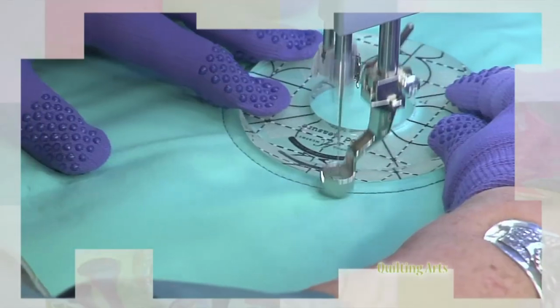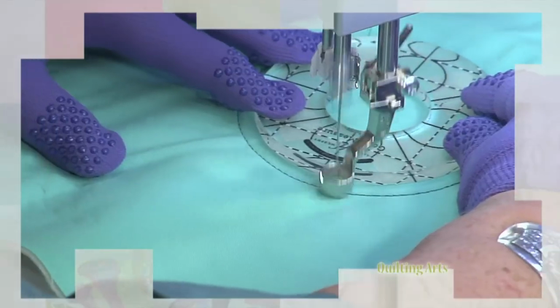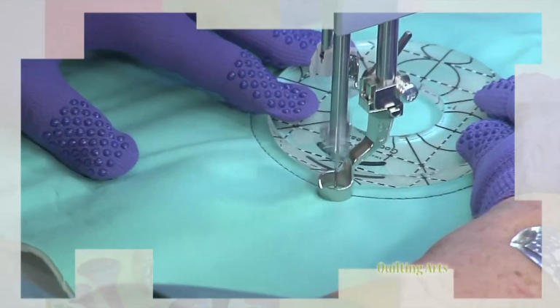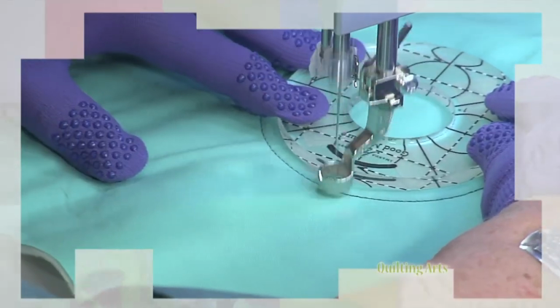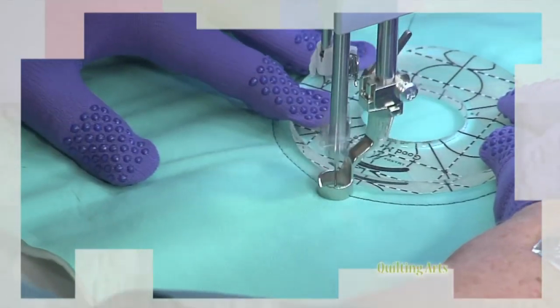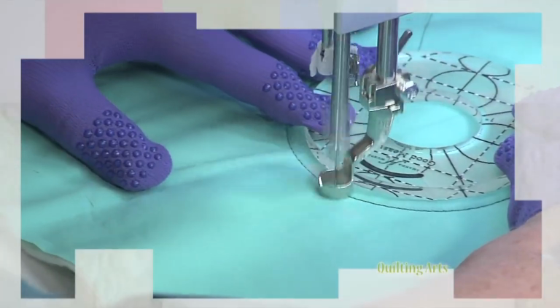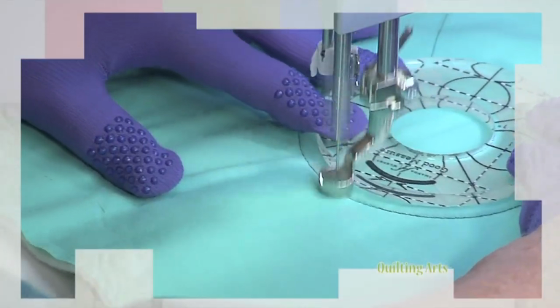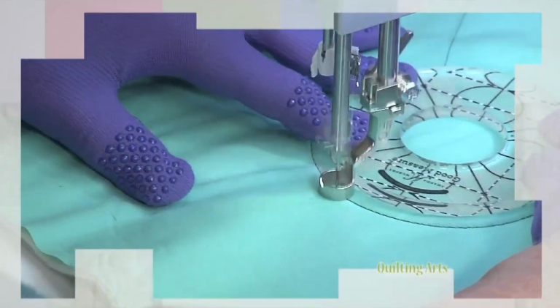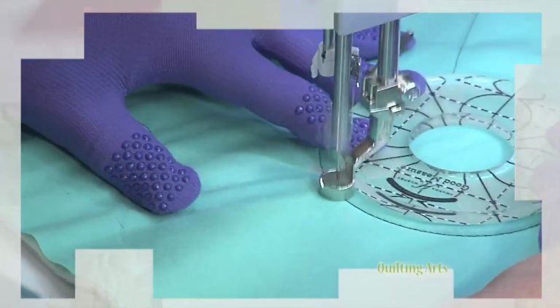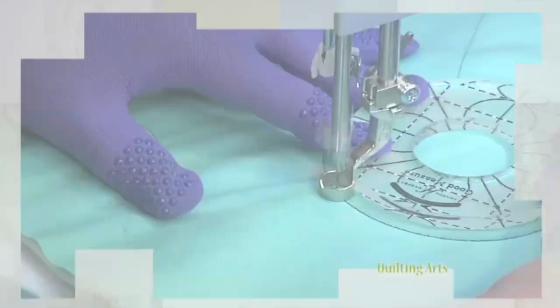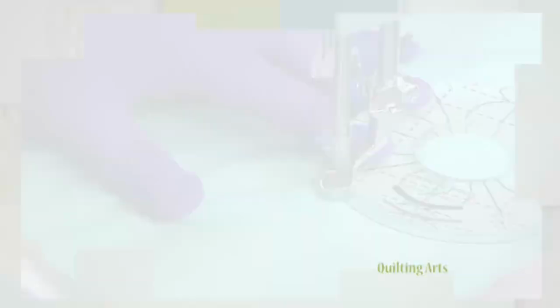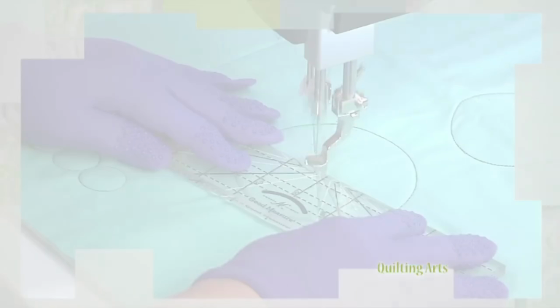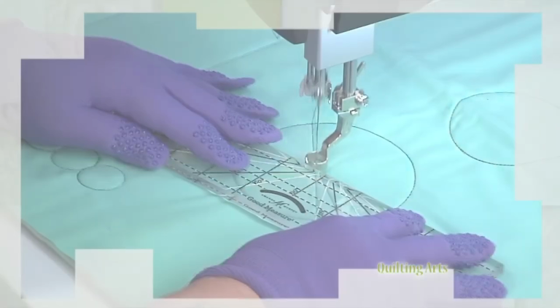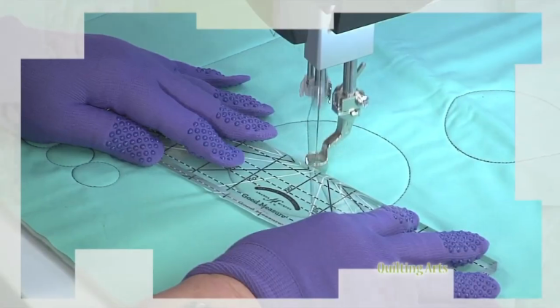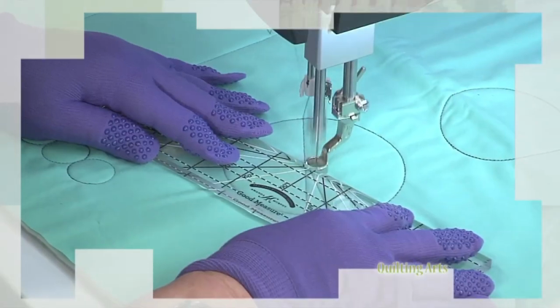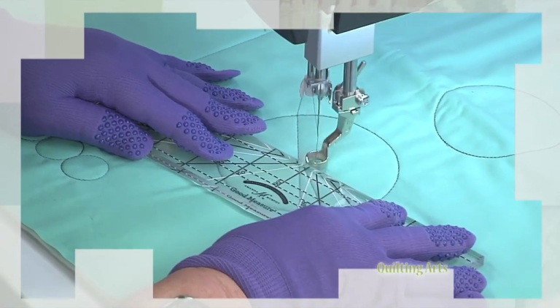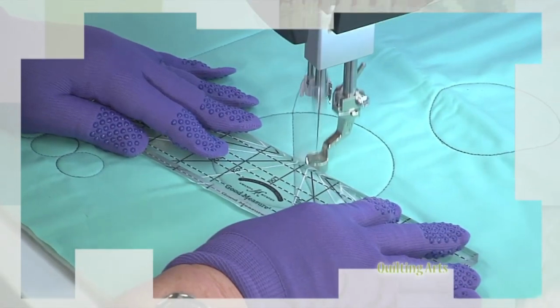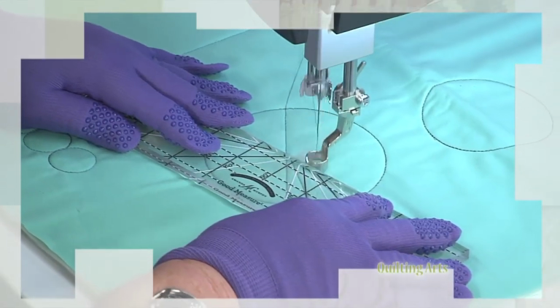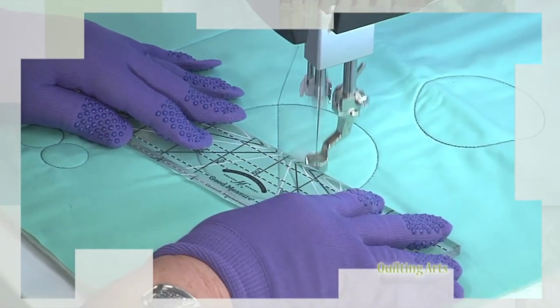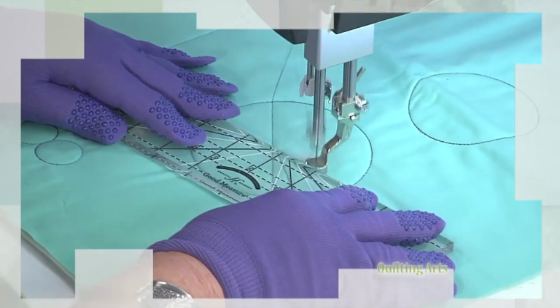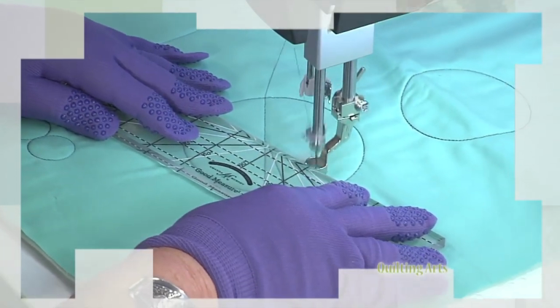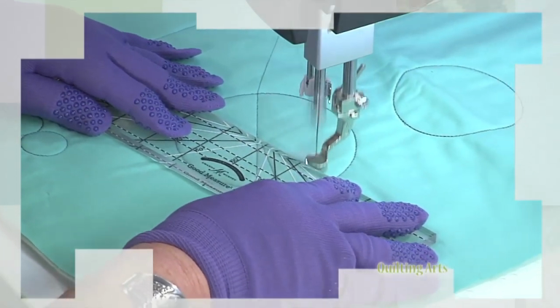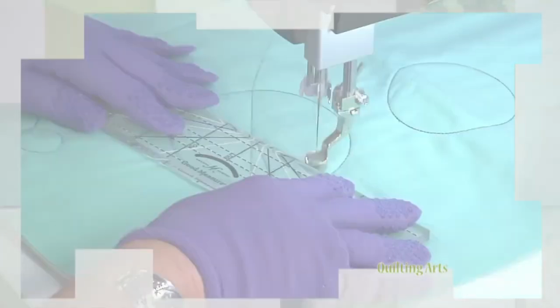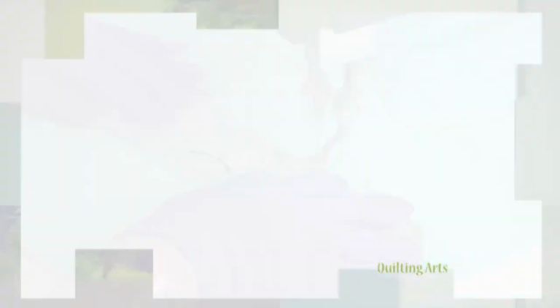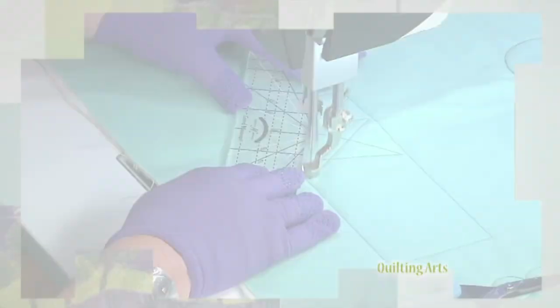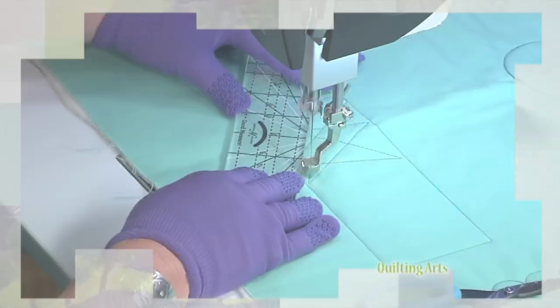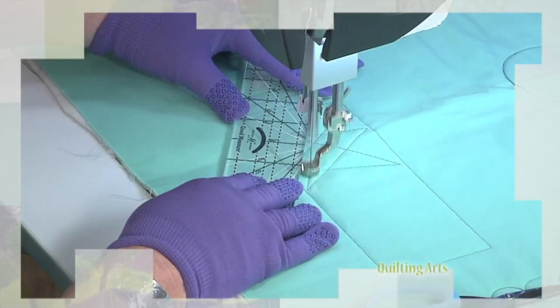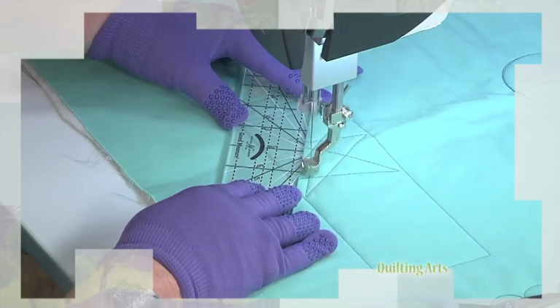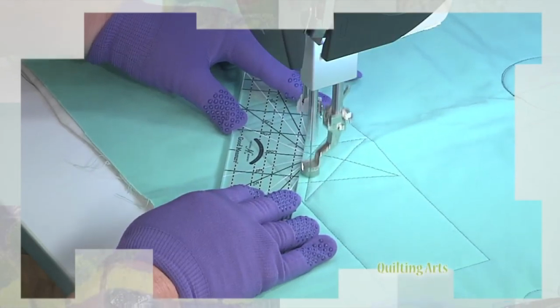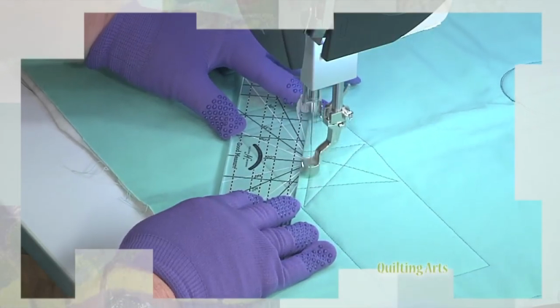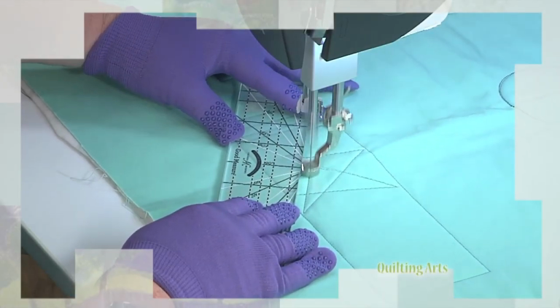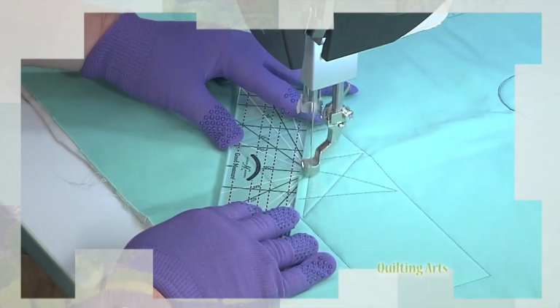She demonstrates how to use a ruler to make perfect curves and lines while free motion stitching.